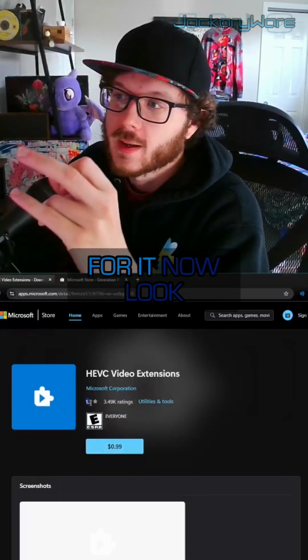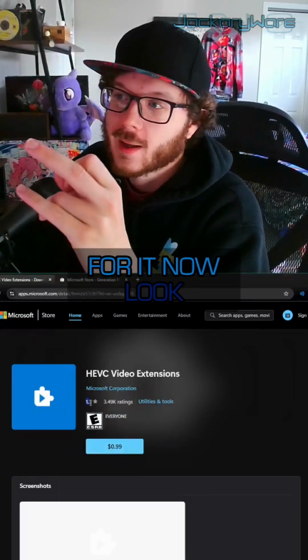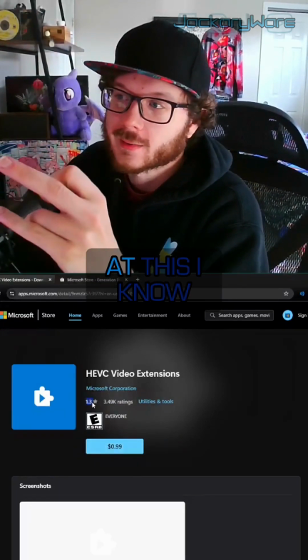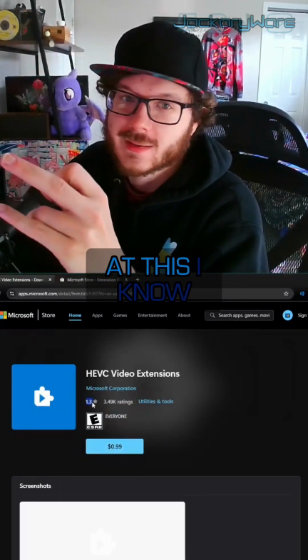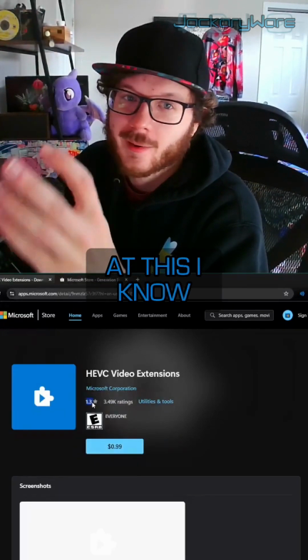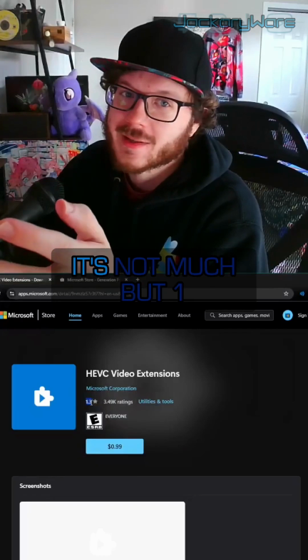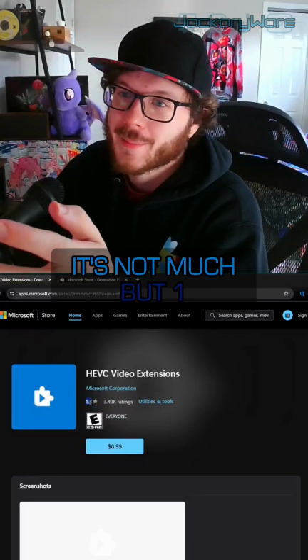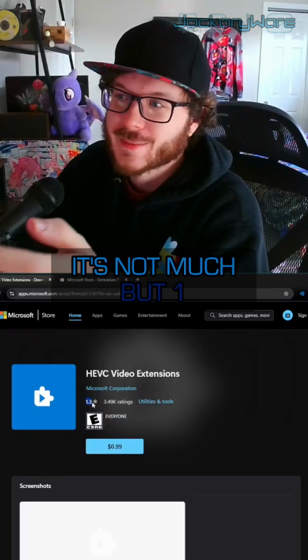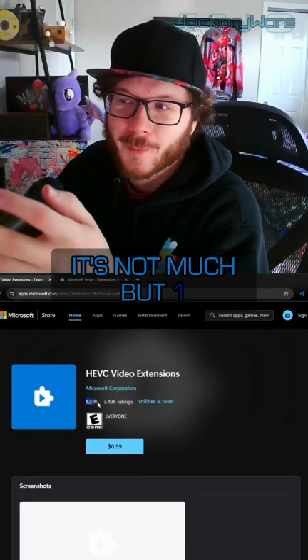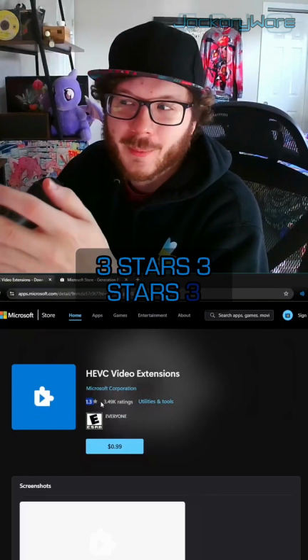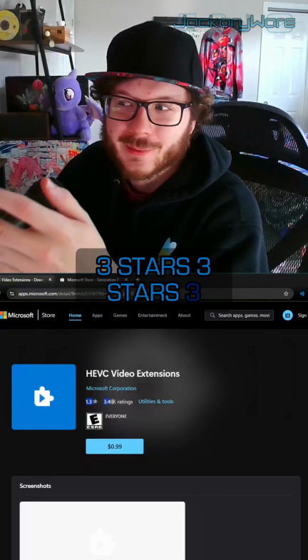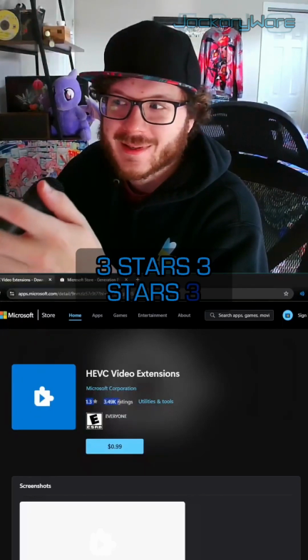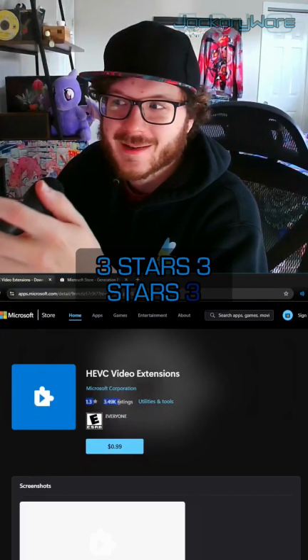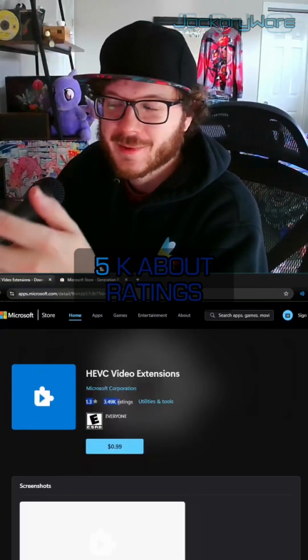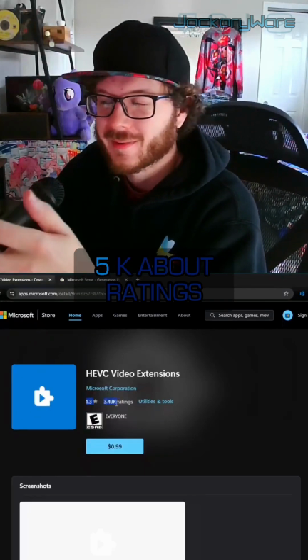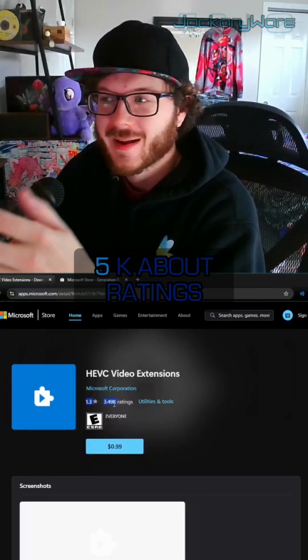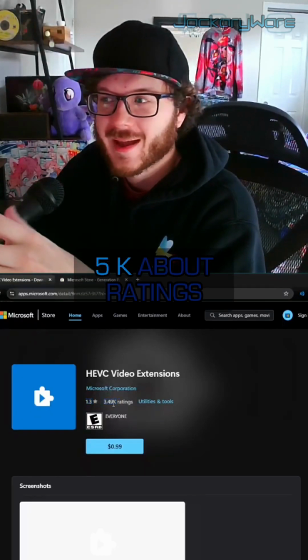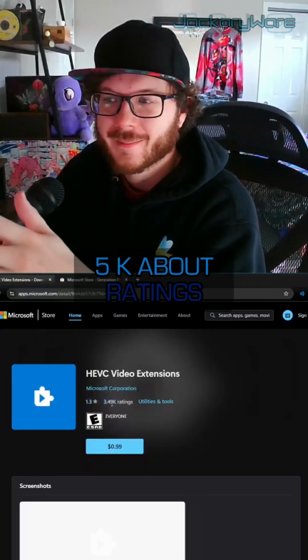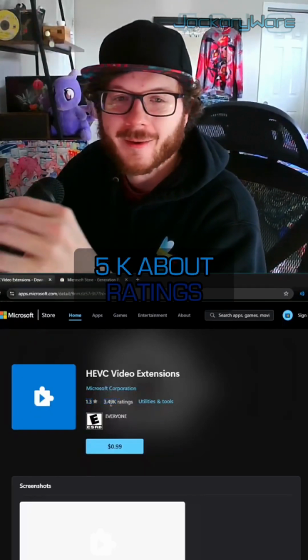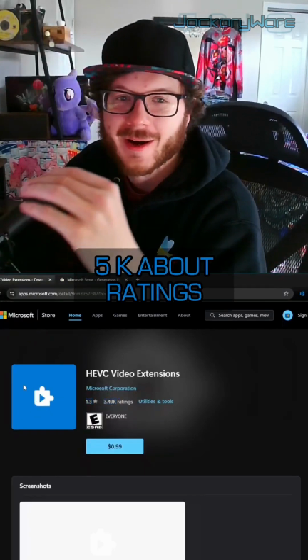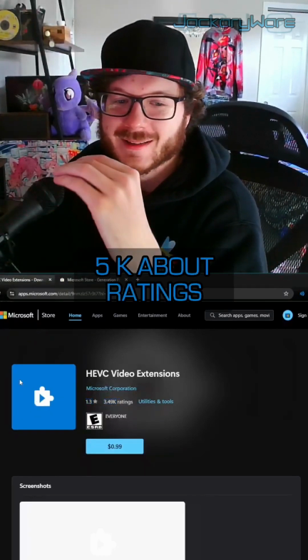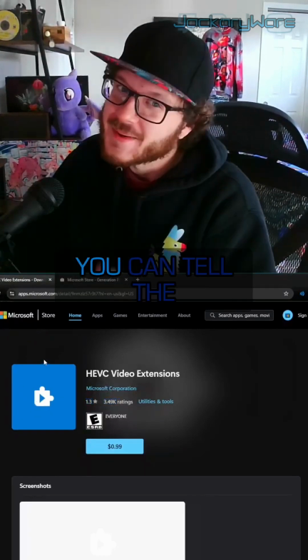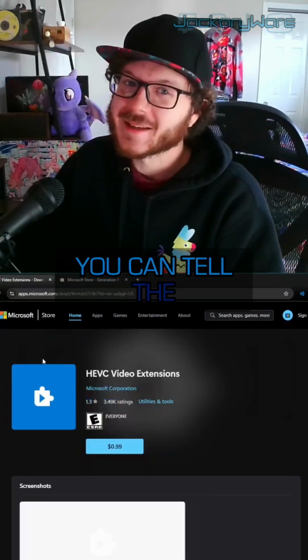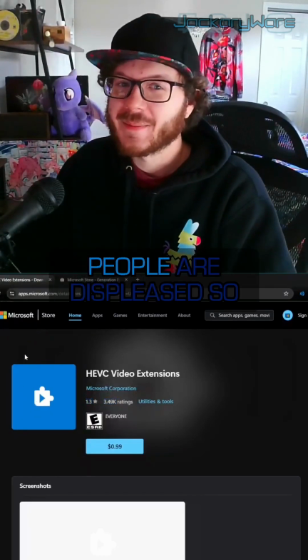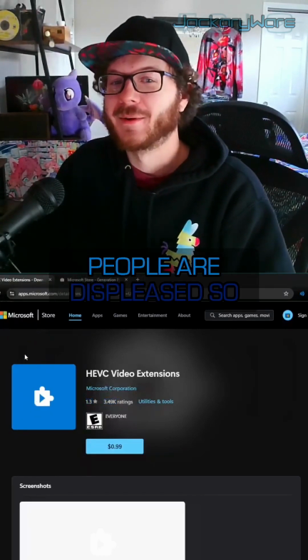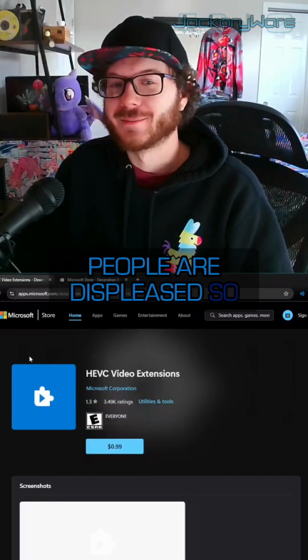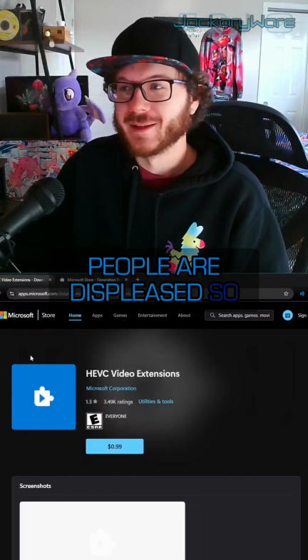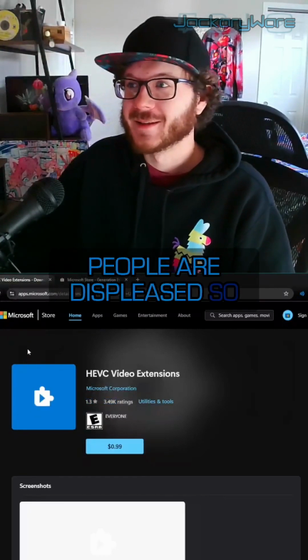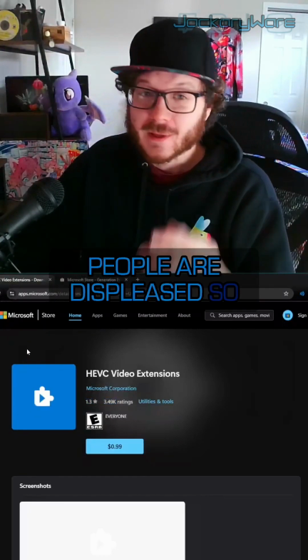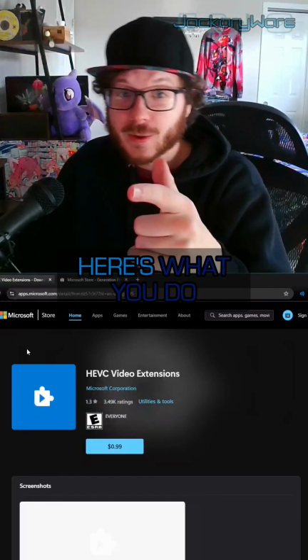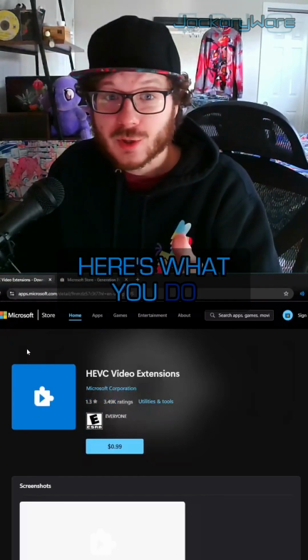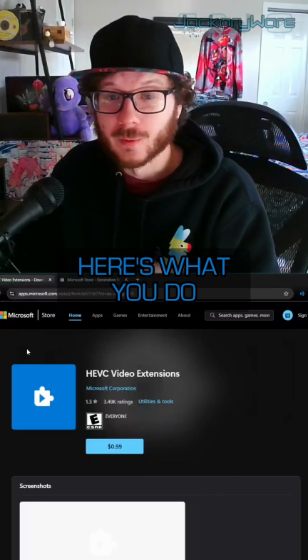Now look at this — I know $0.99 is not much, but this has 1.3 stars with 3.5K ratings. You can tell that people are very displeased. So here's what you do.